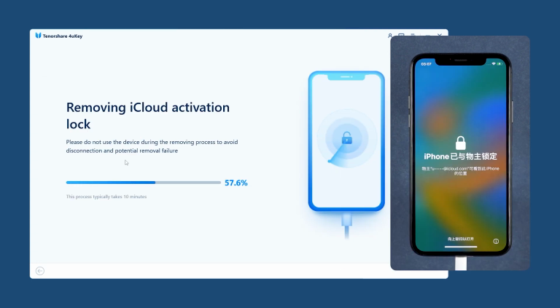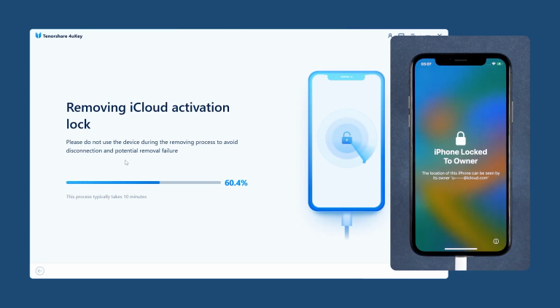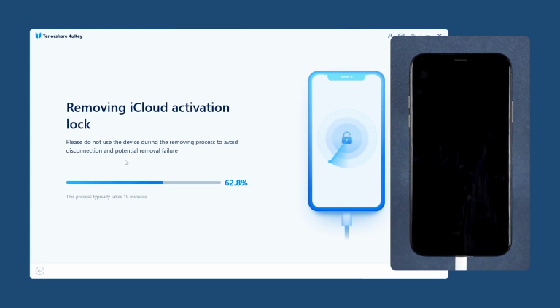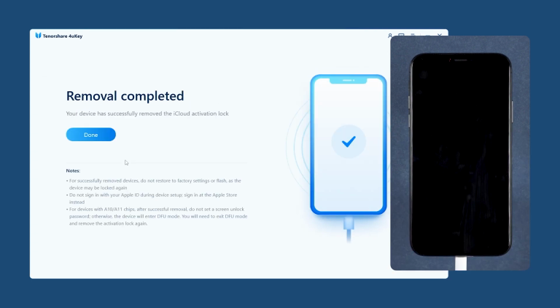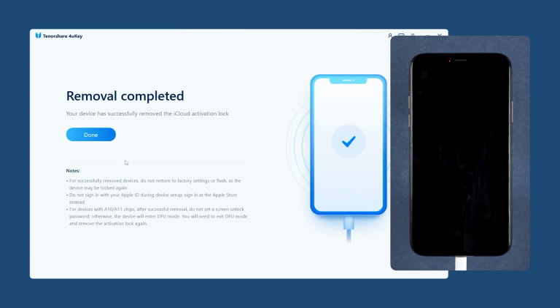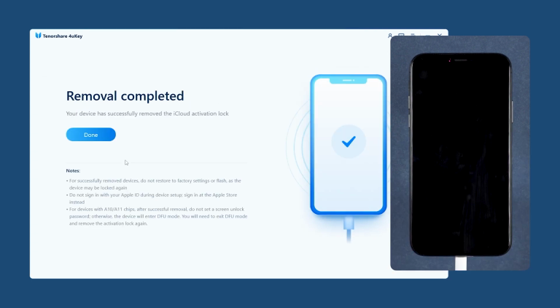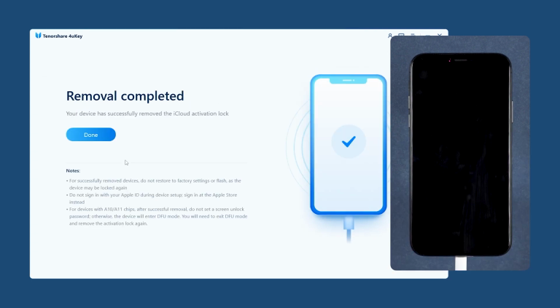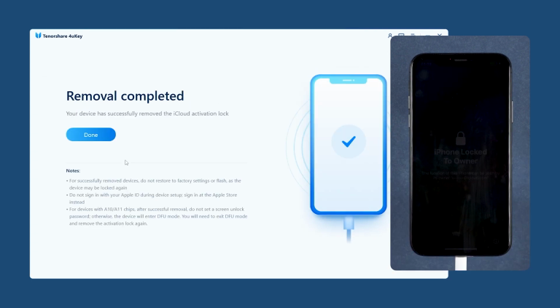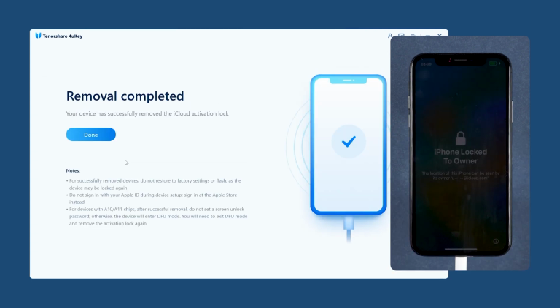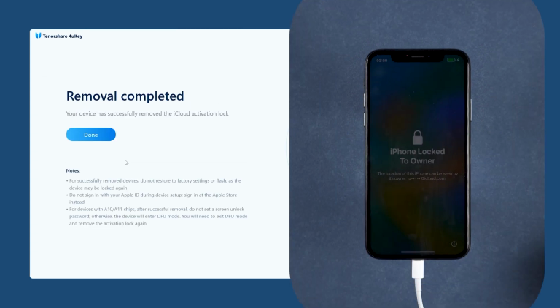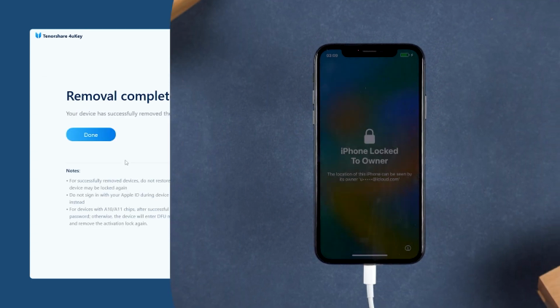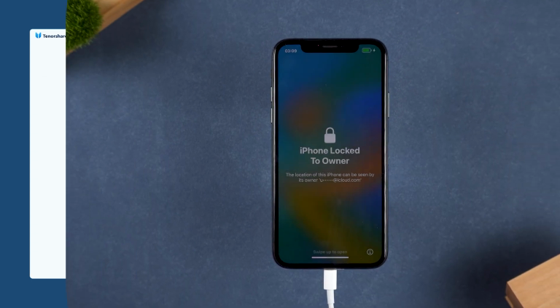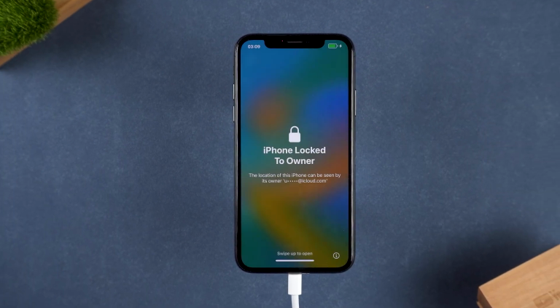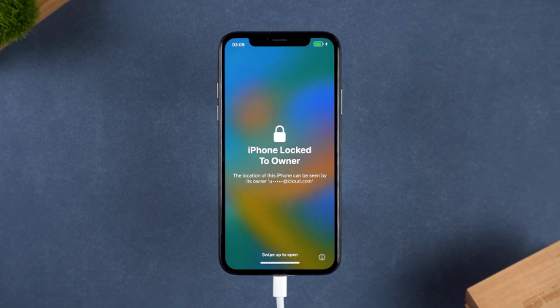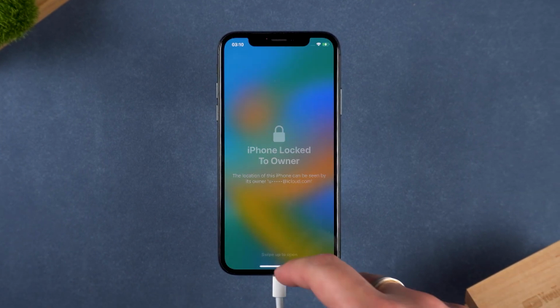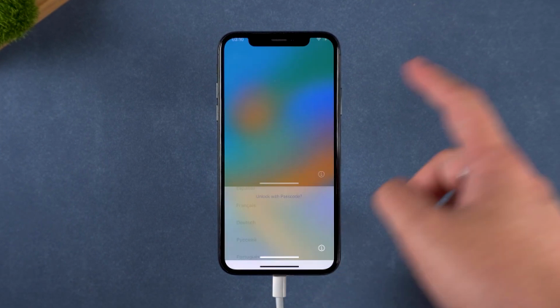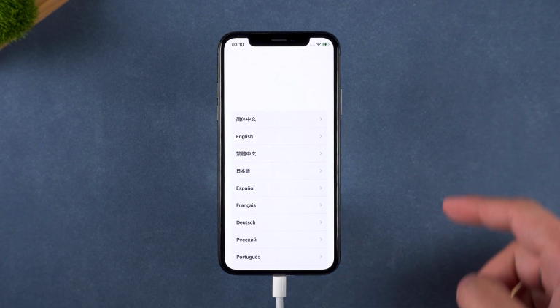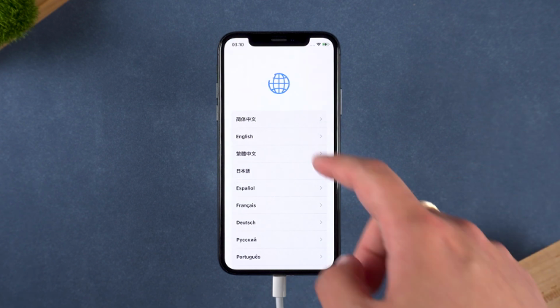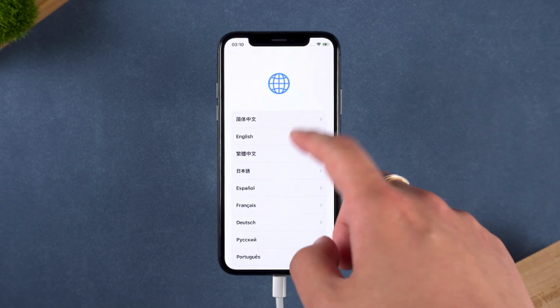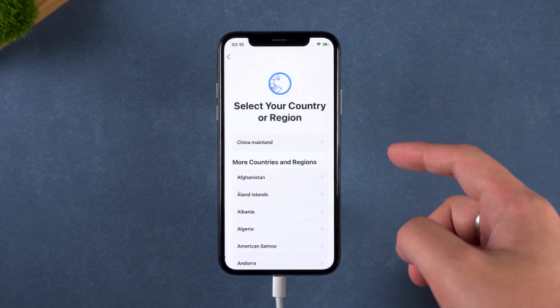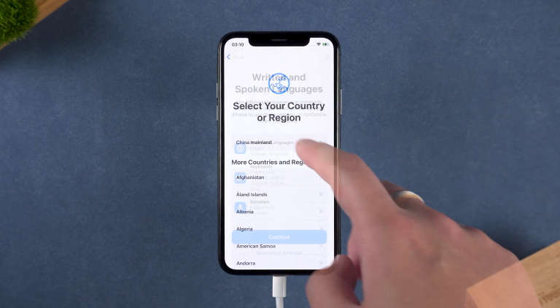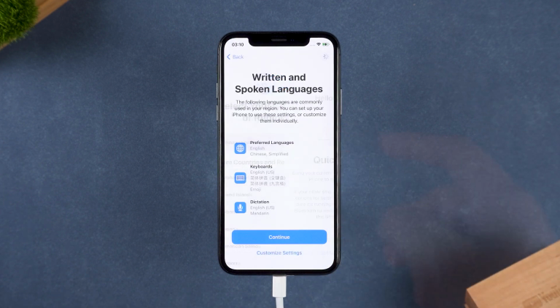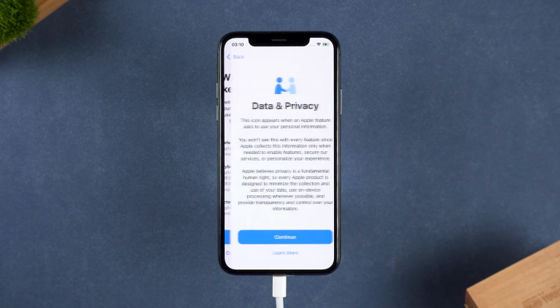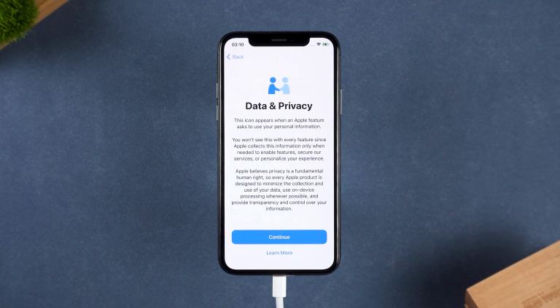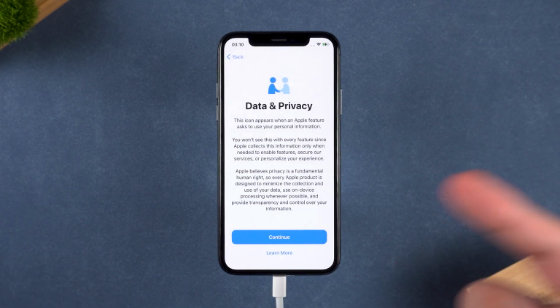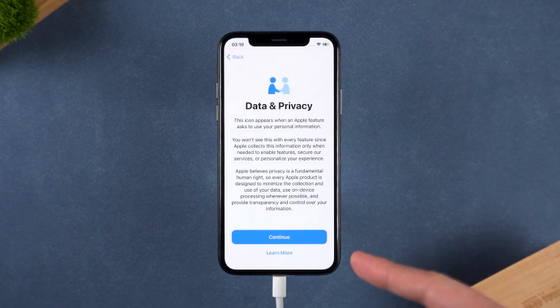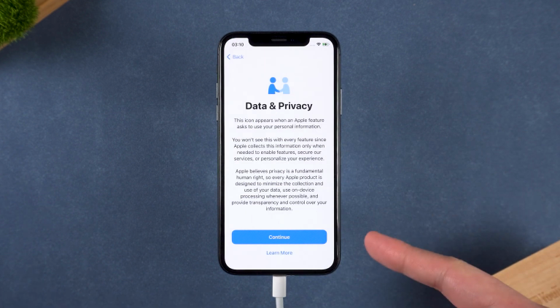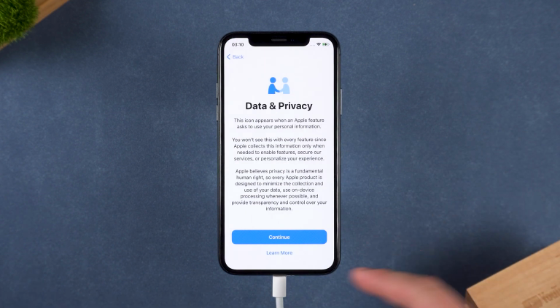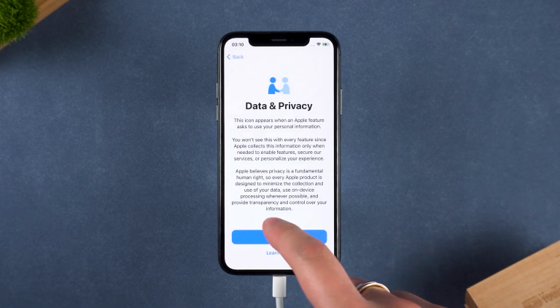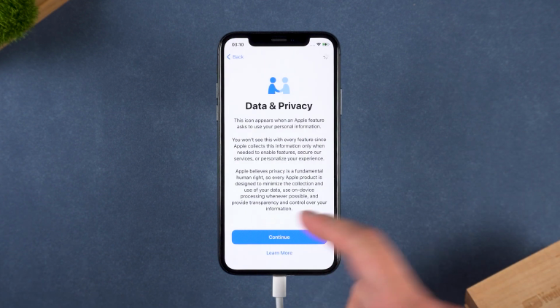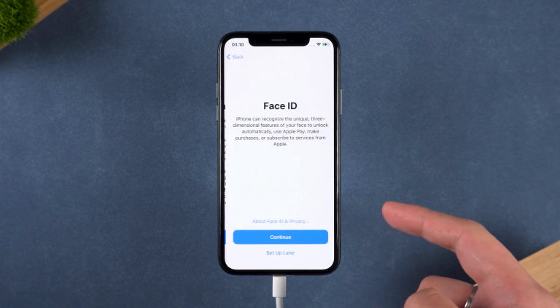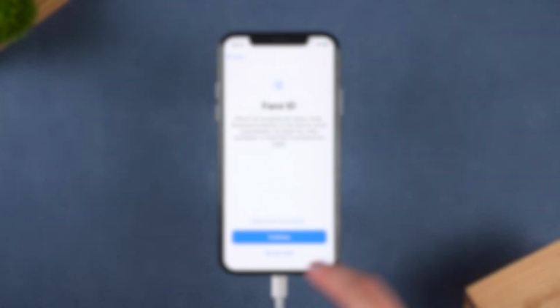When the removal is complete, go through the setup steps on your iPhone. And just like that, your device is ready to use.